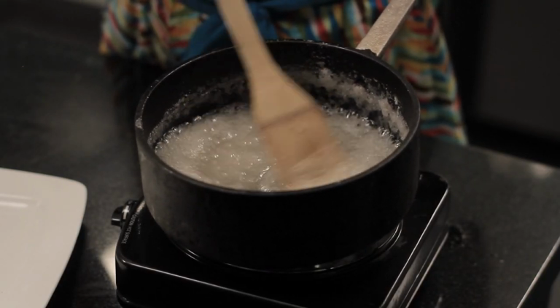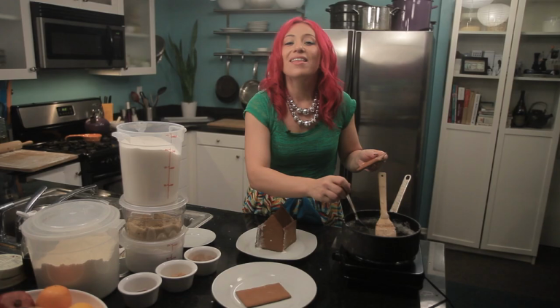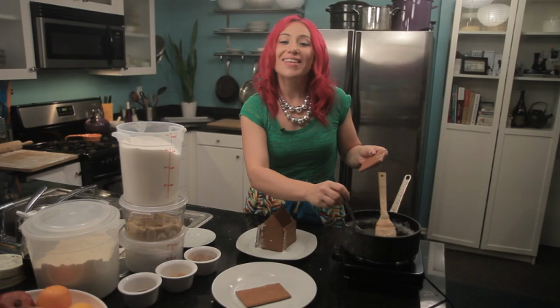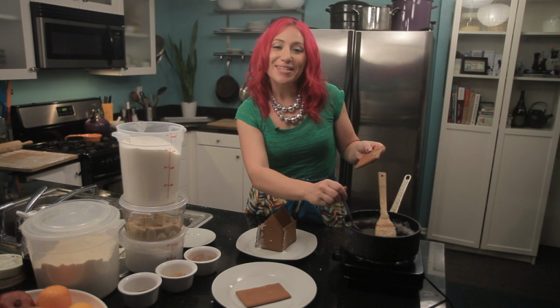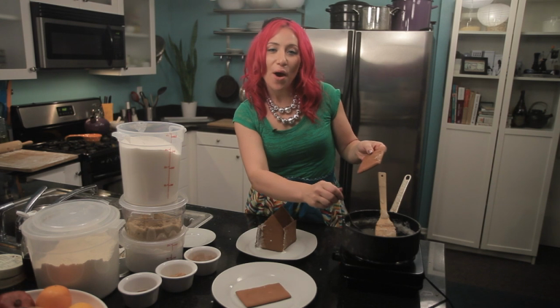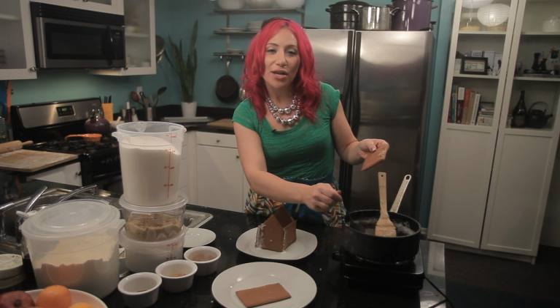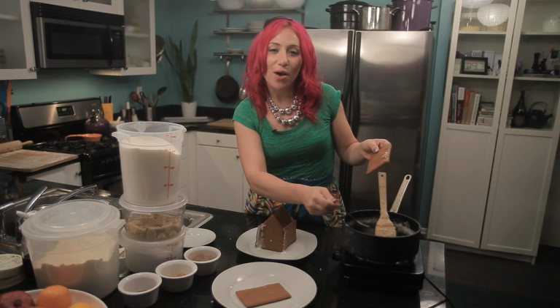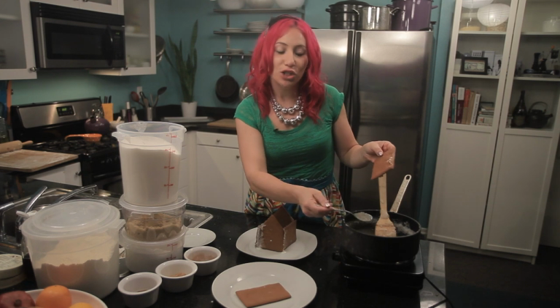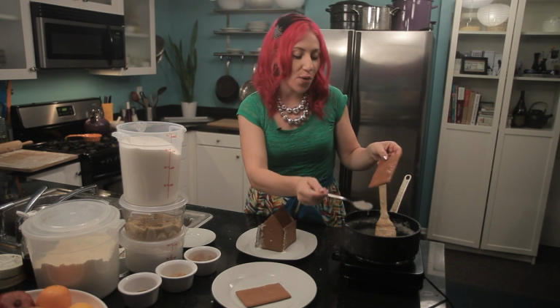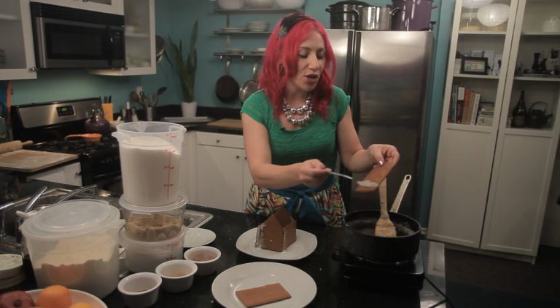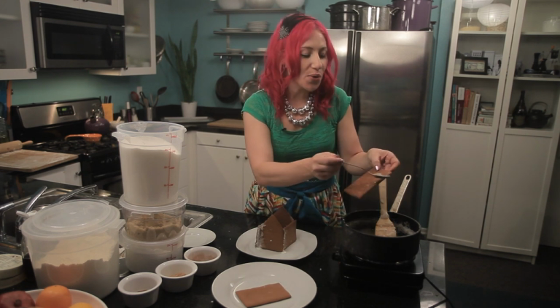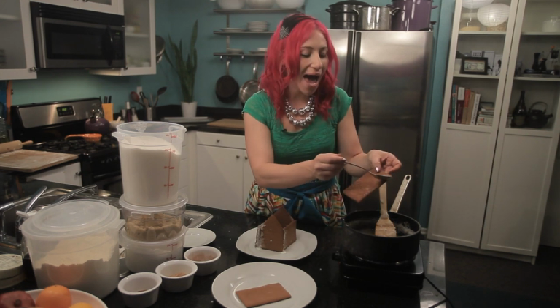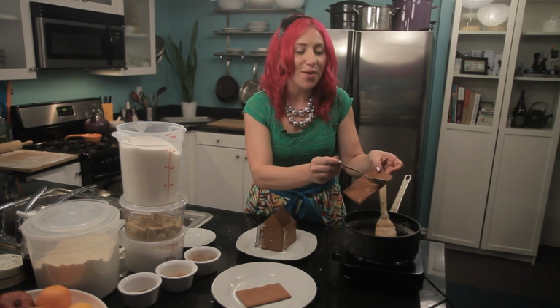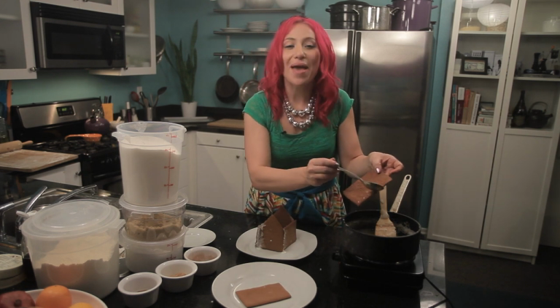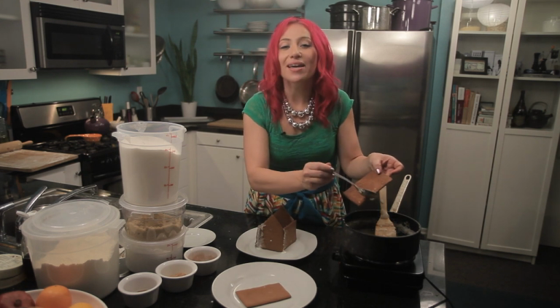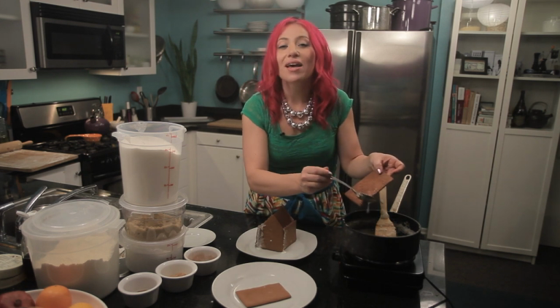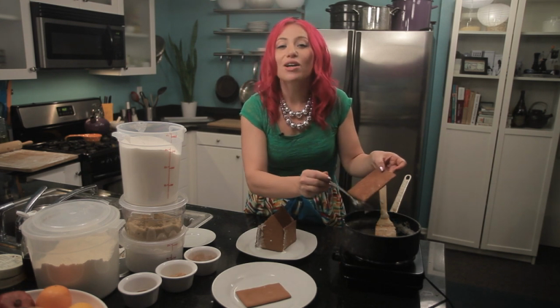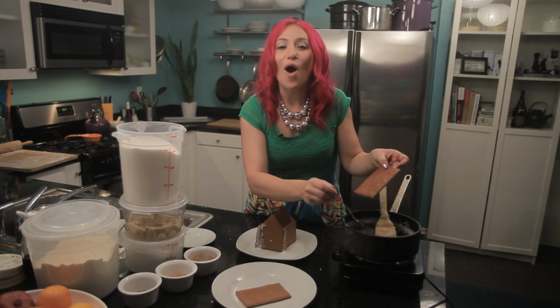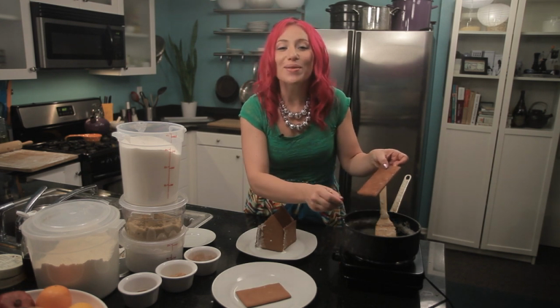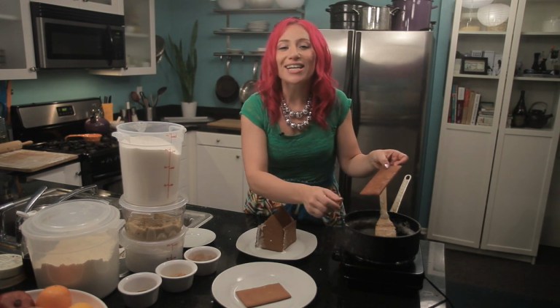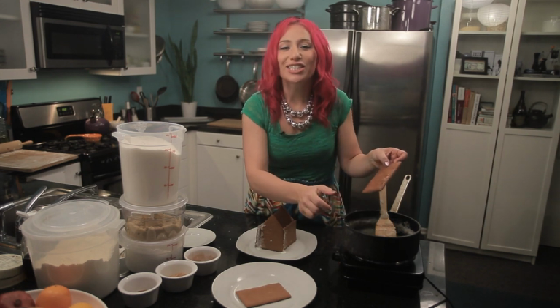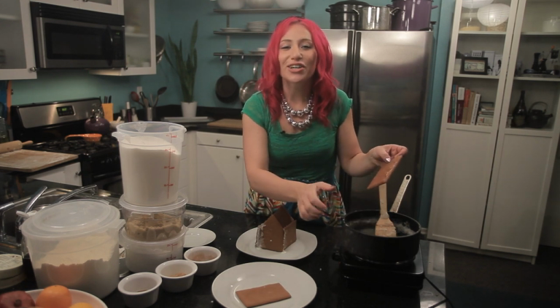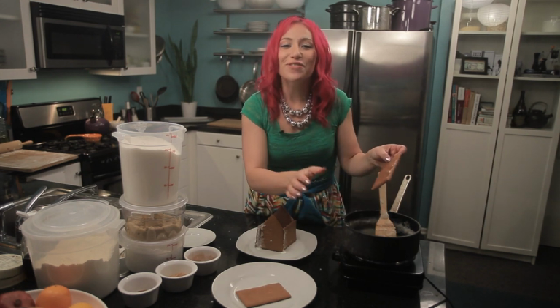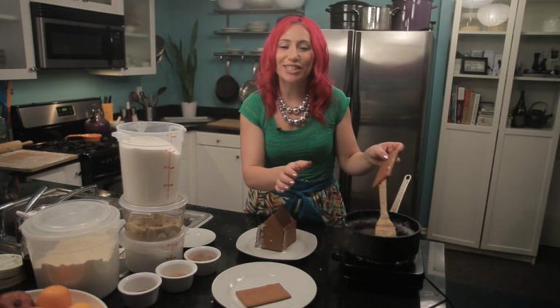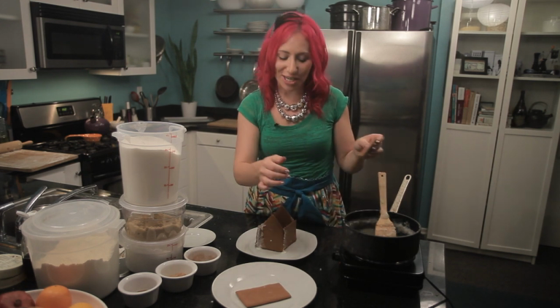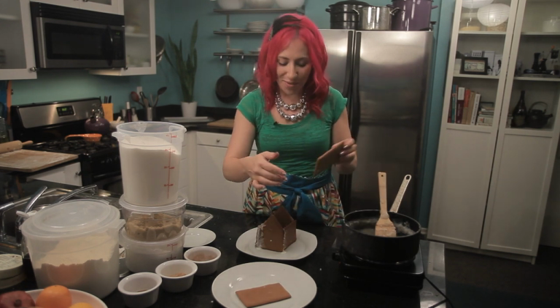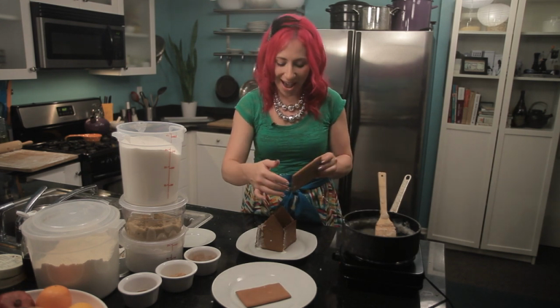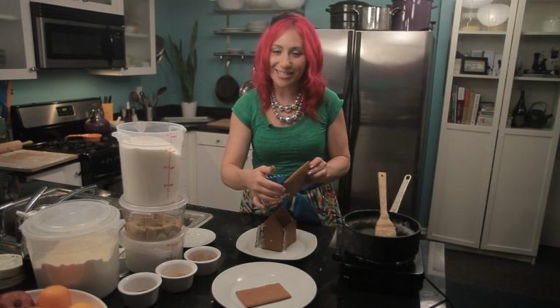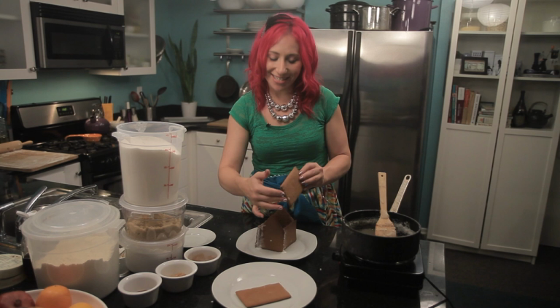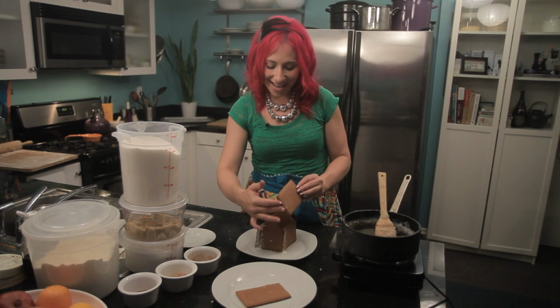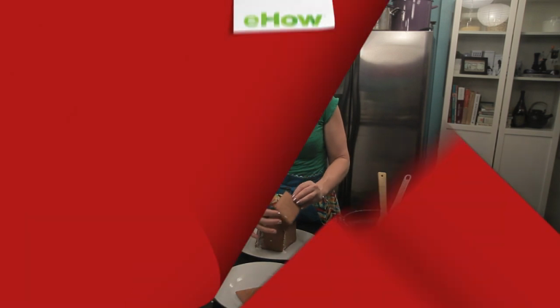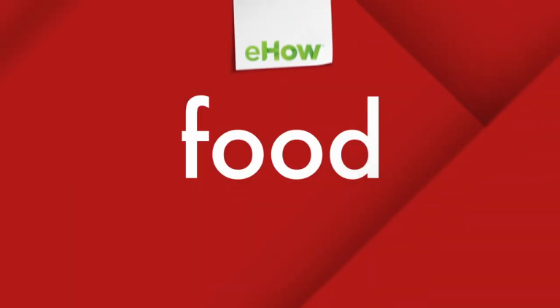This is Mariko showing you how to make caramelized sugar for gingerbread houses. Enjoy!